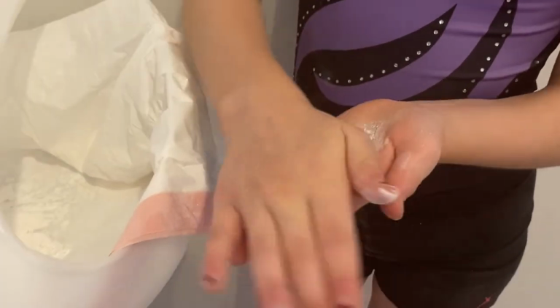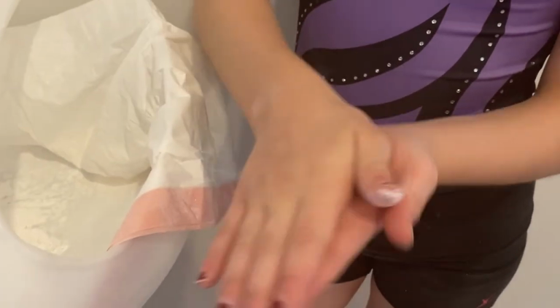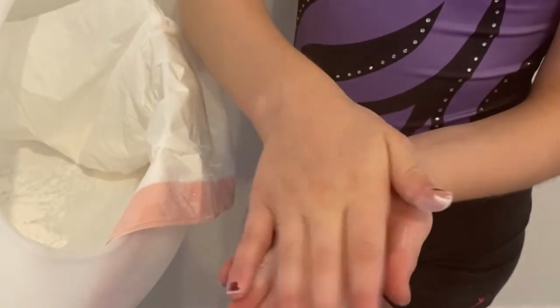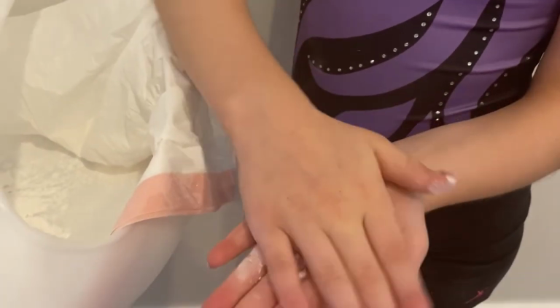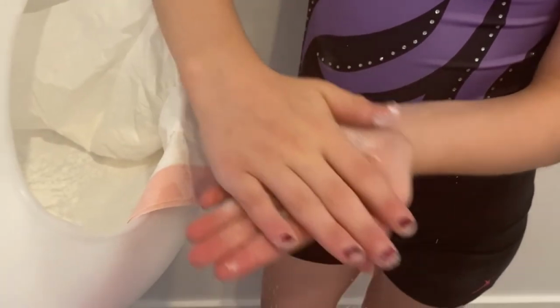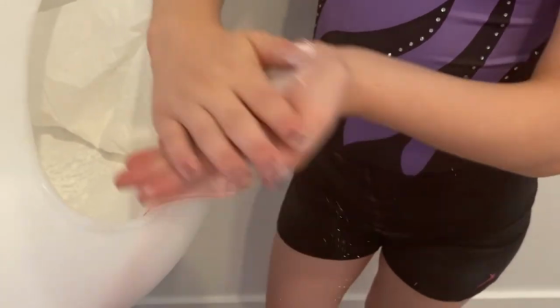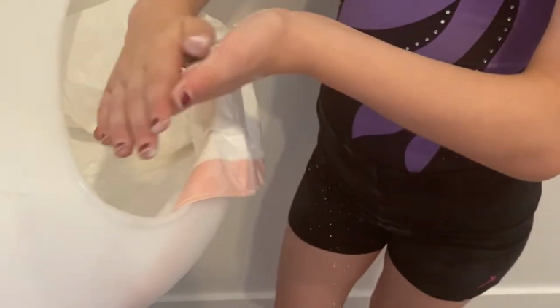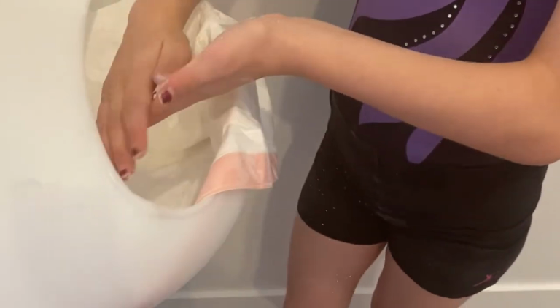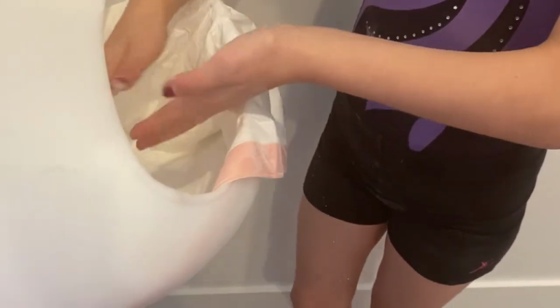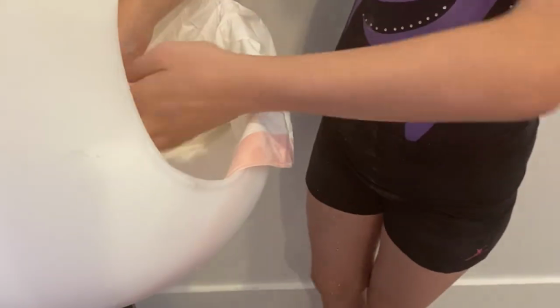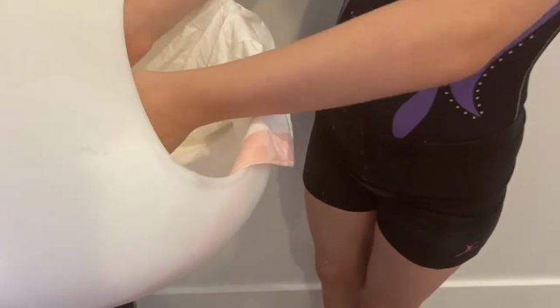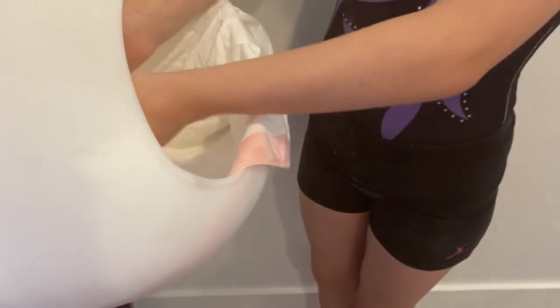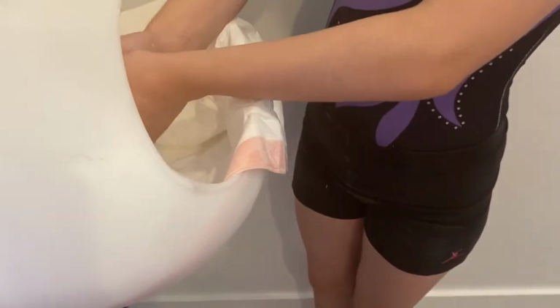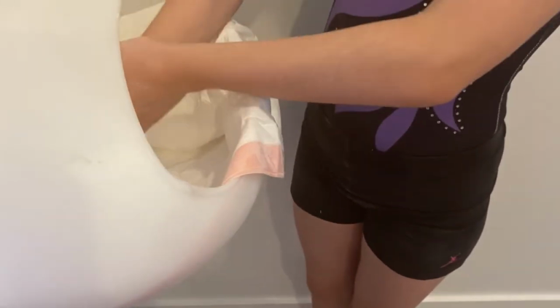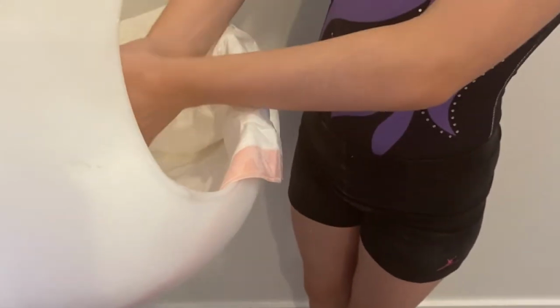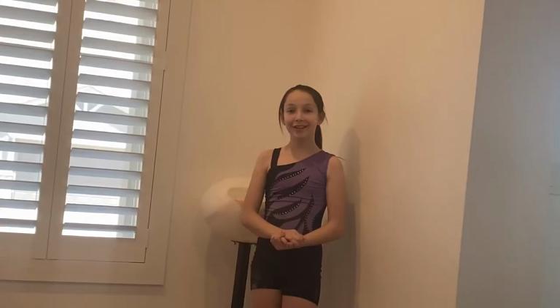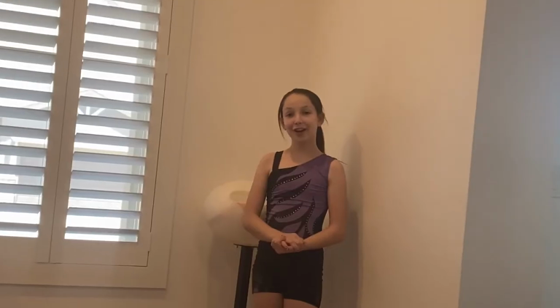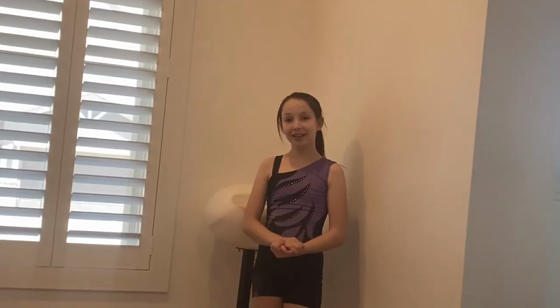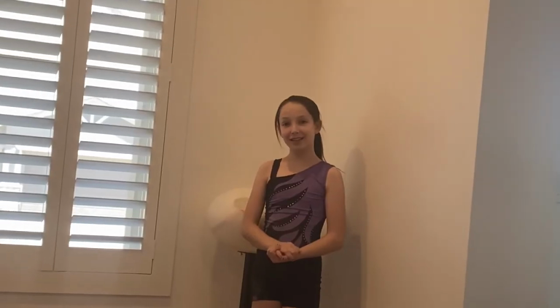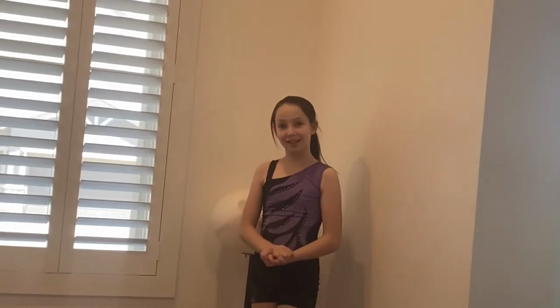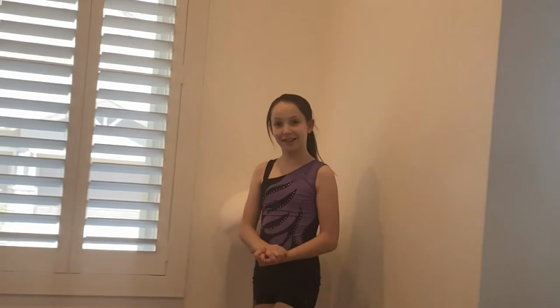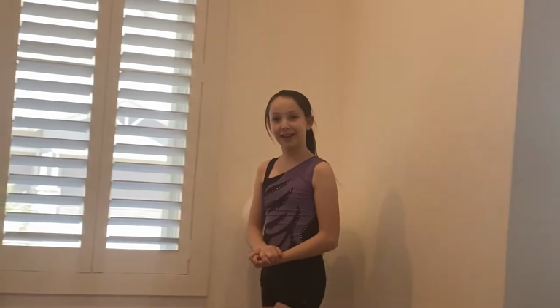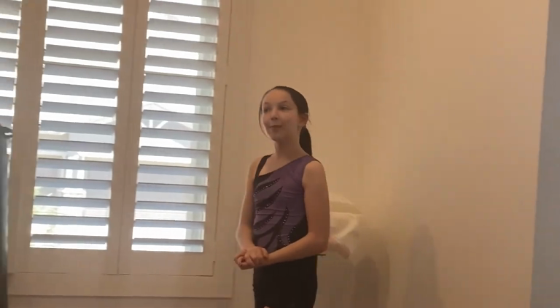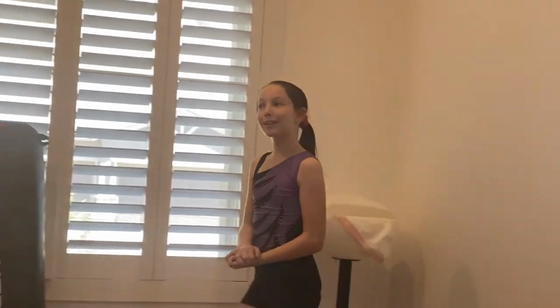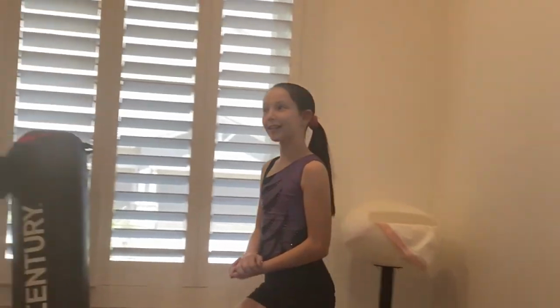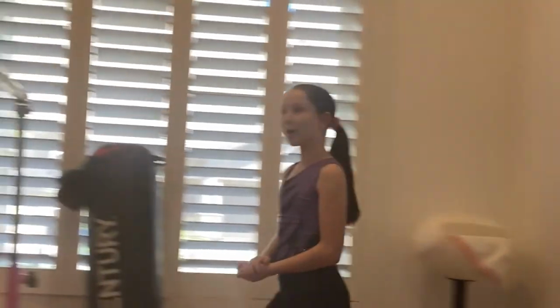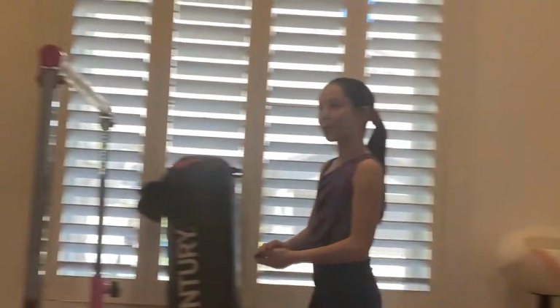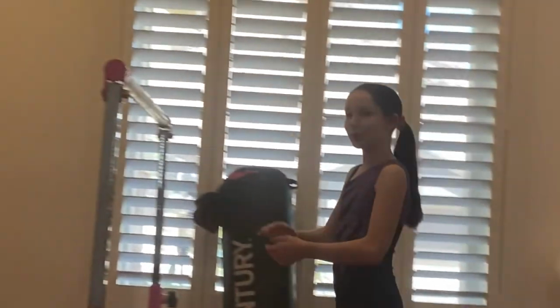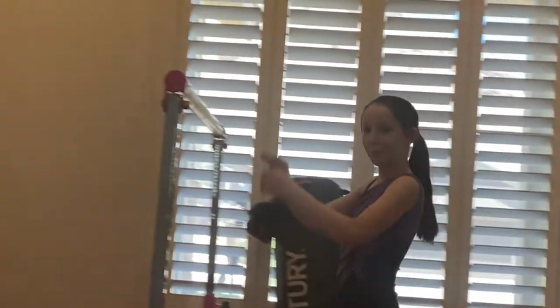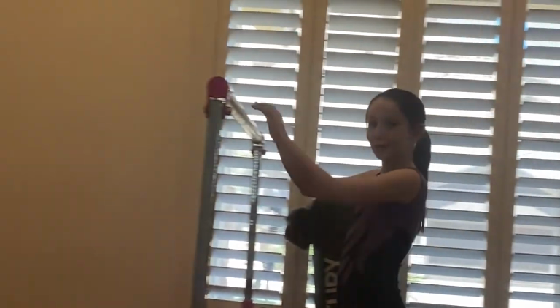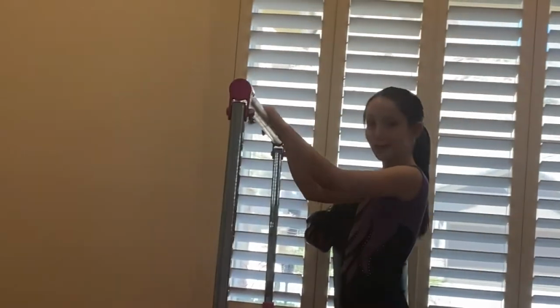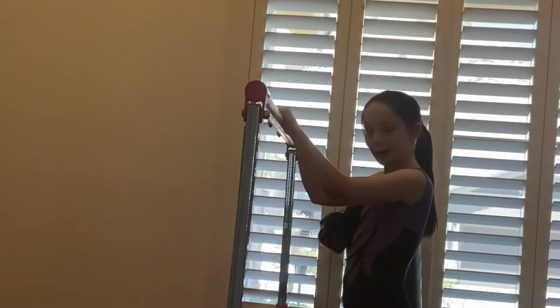As you can see, I'm chalking up my hands. Chalk isn't necessary, but it does help you with your grip when you're on the bar.